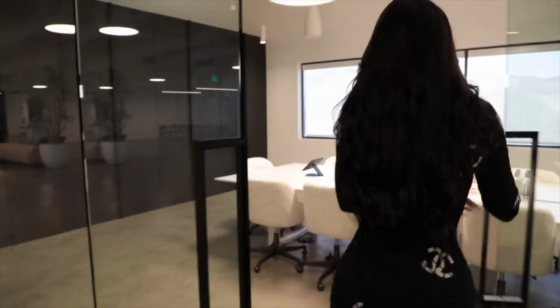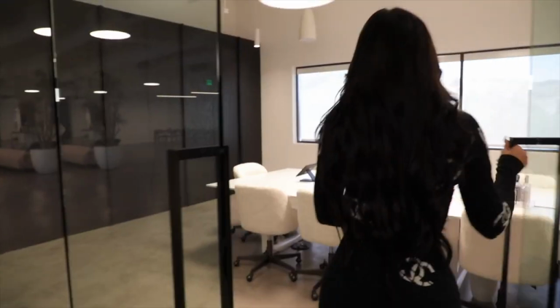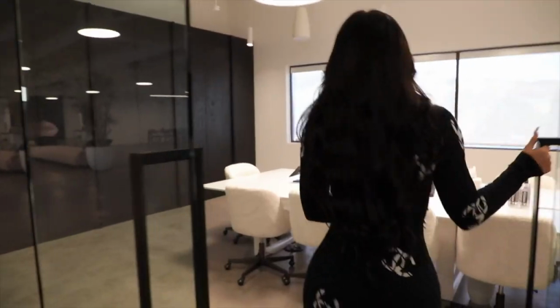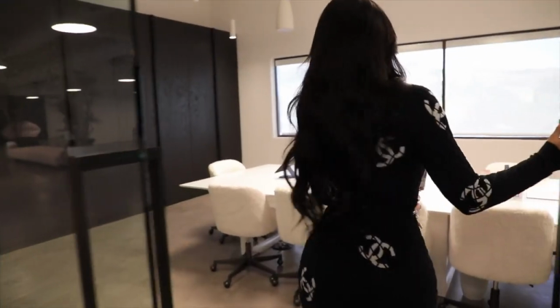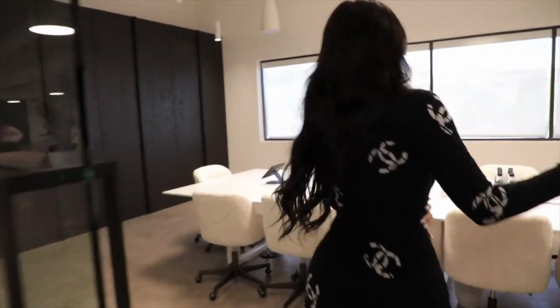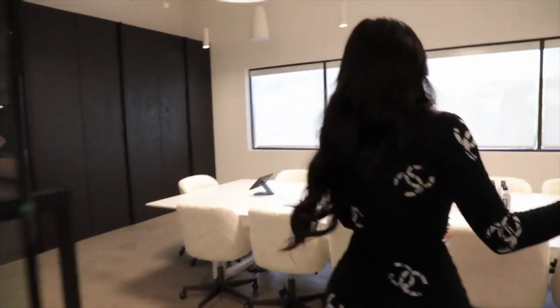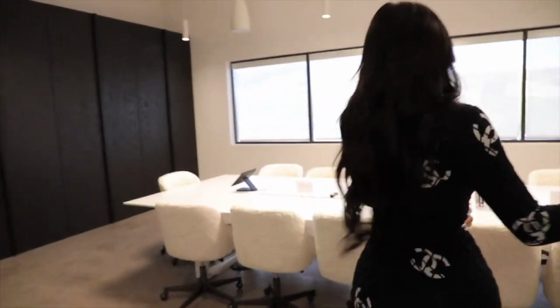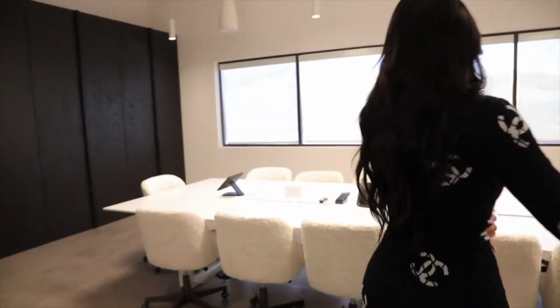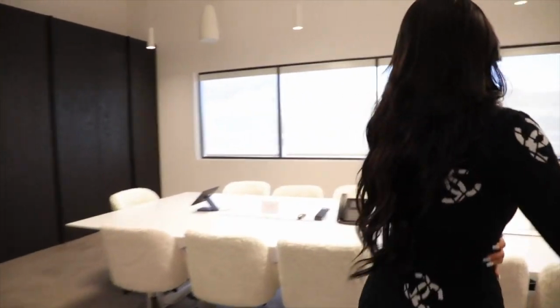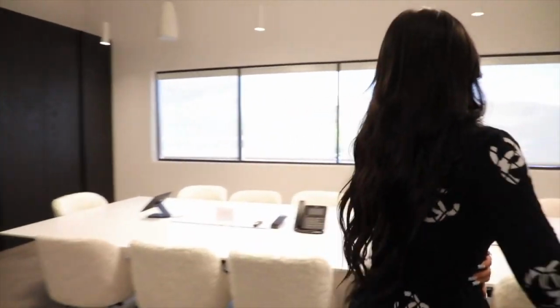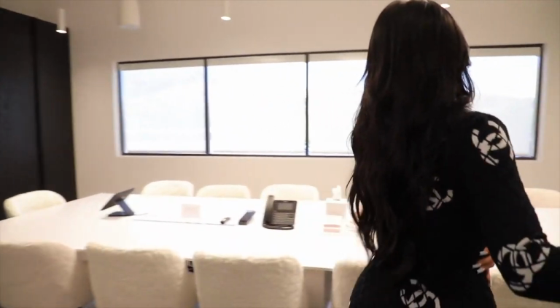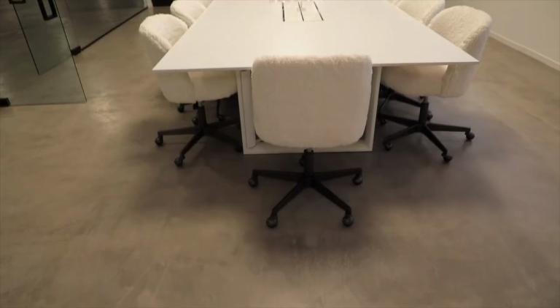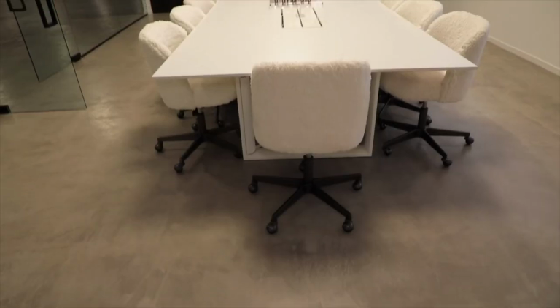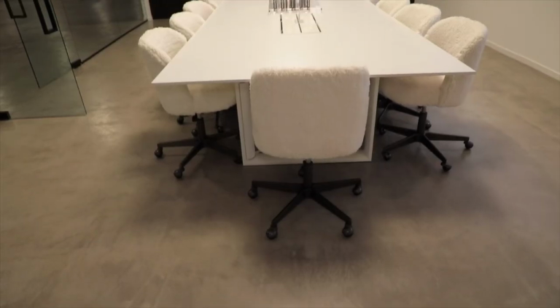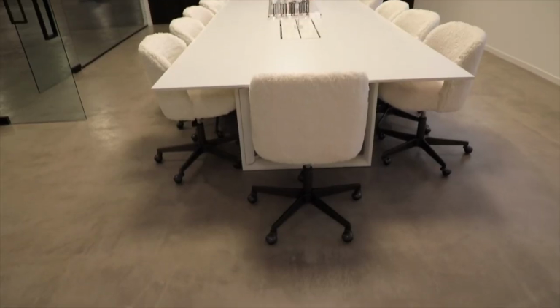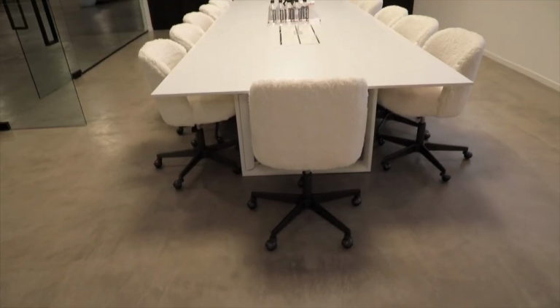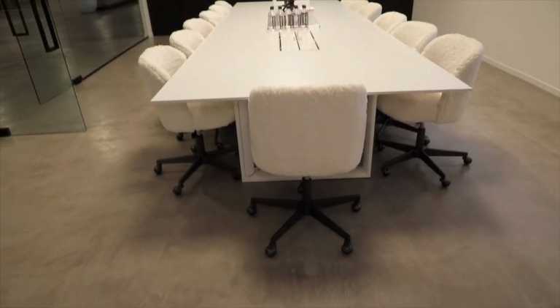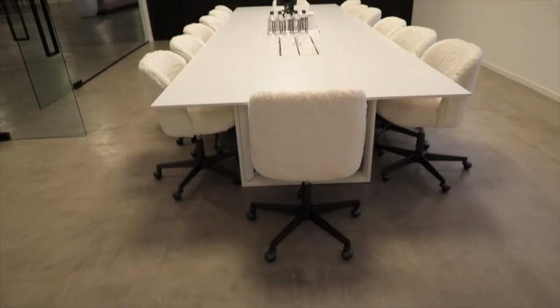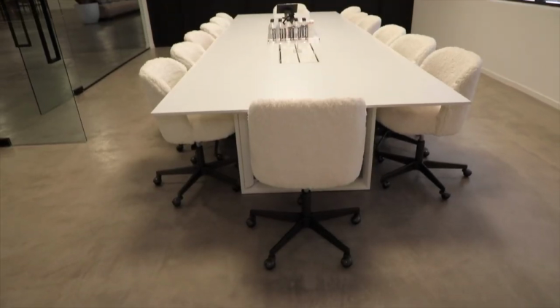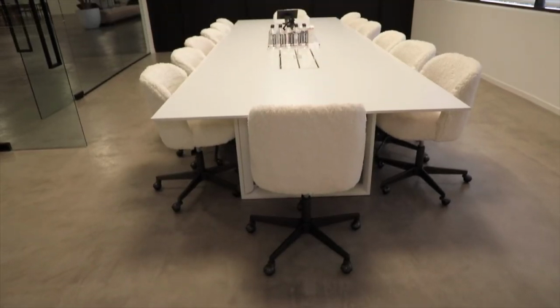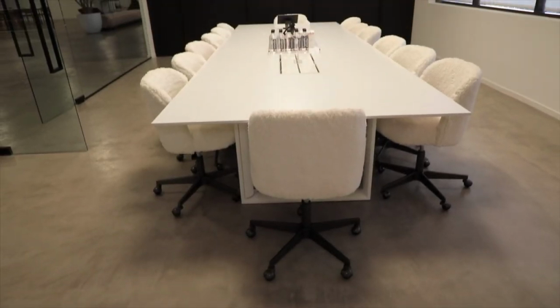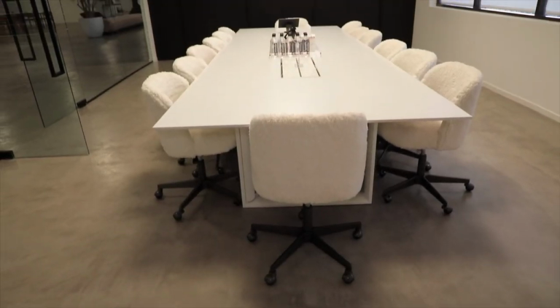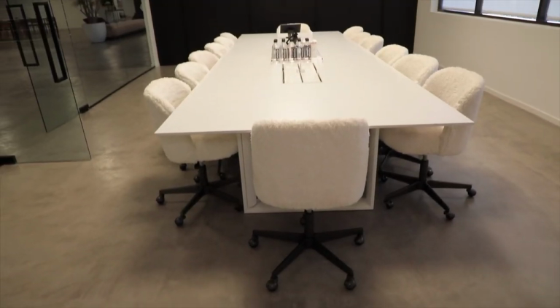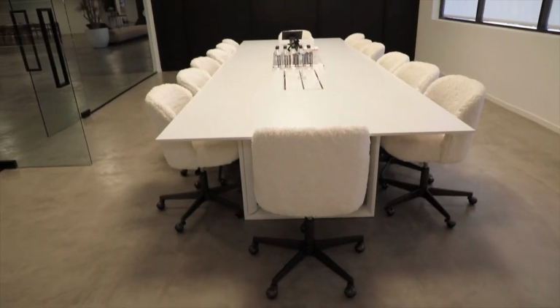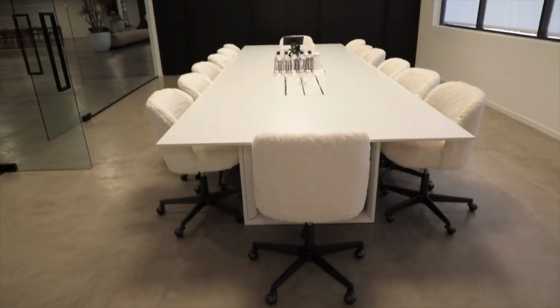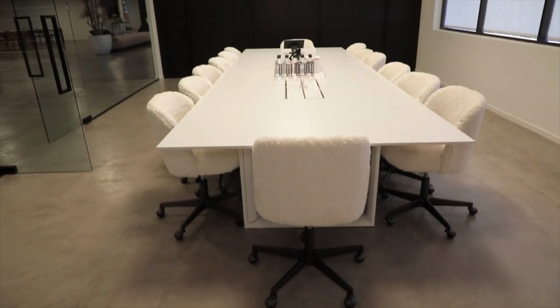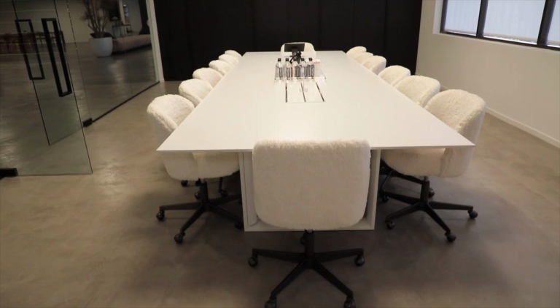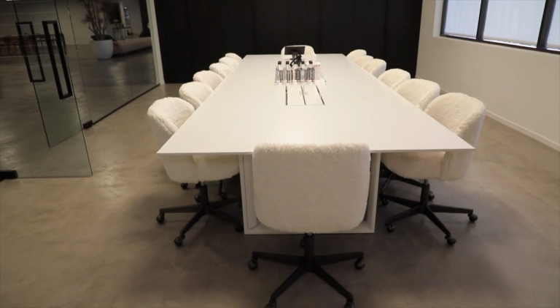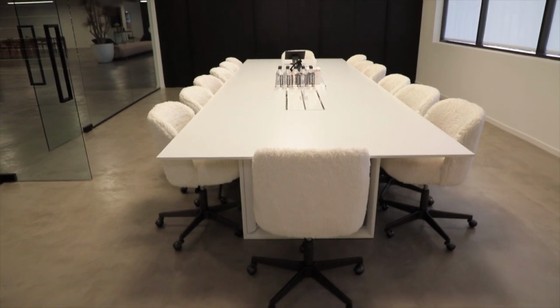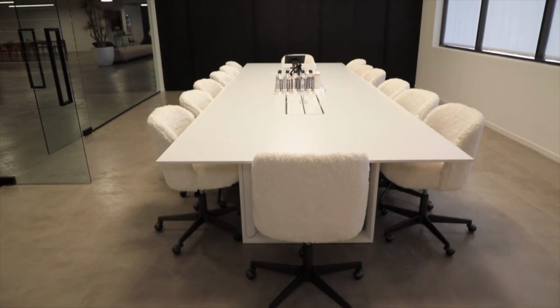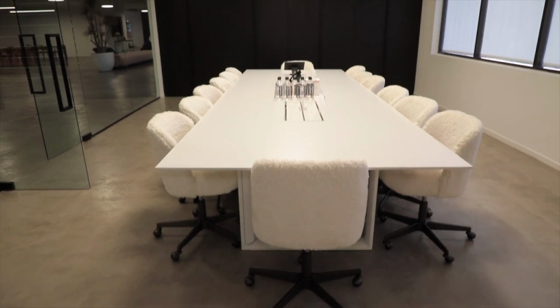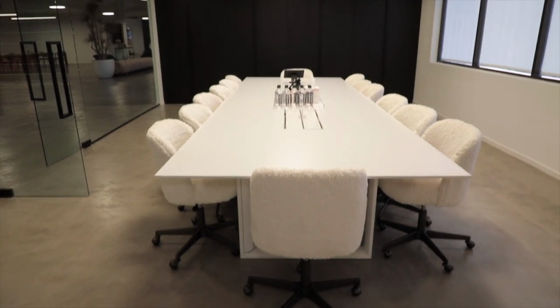This is the conference room. I love this room. I love how simple it is. We also spend a lot of time in here.